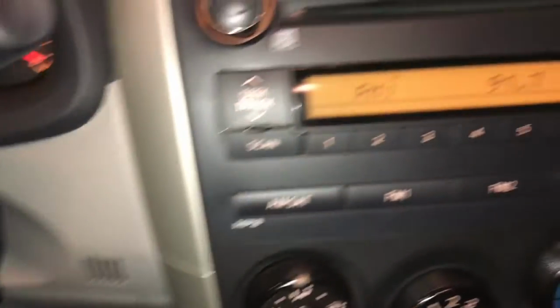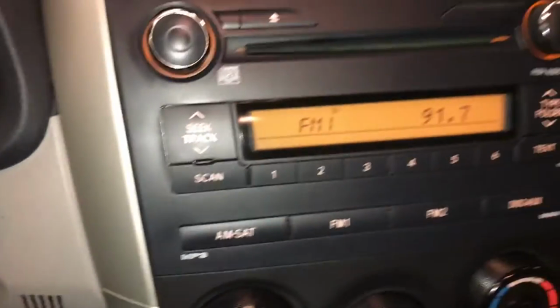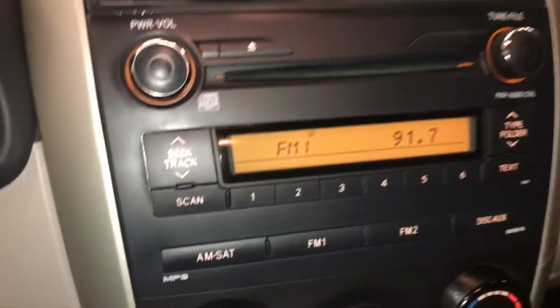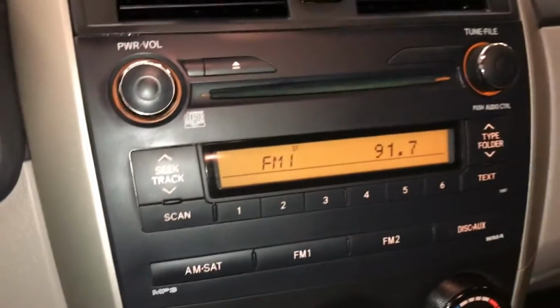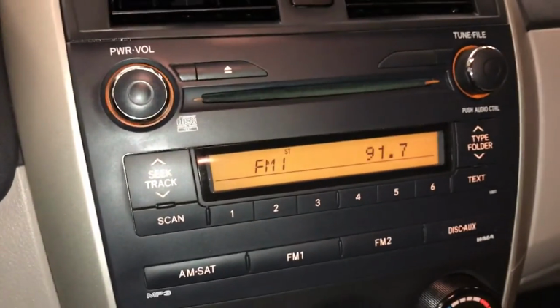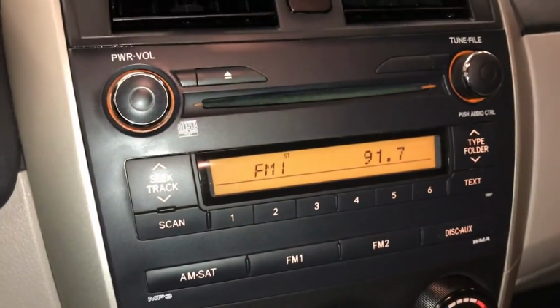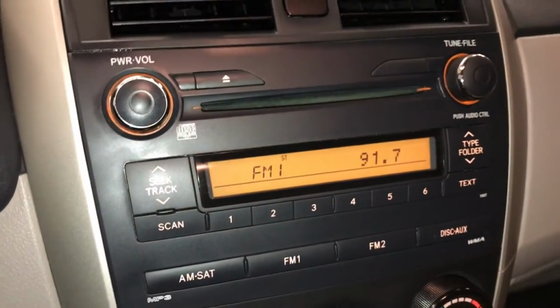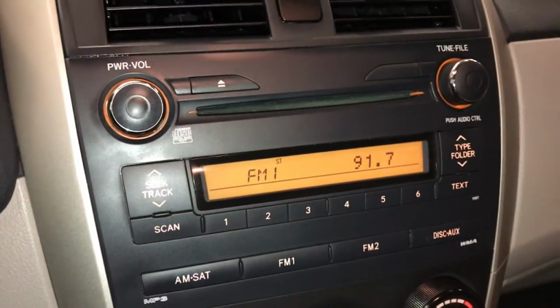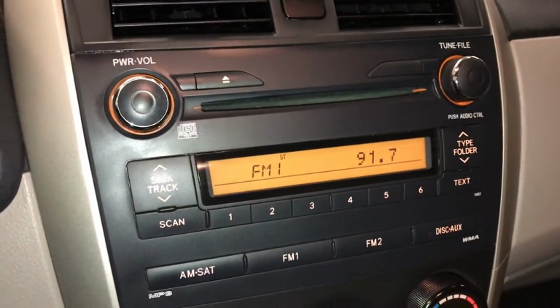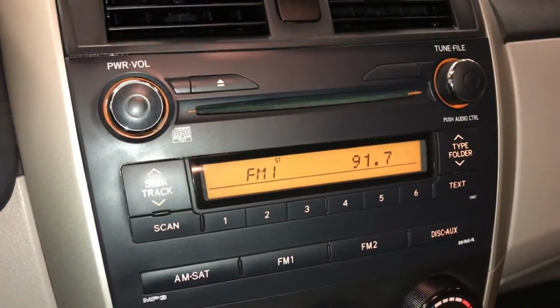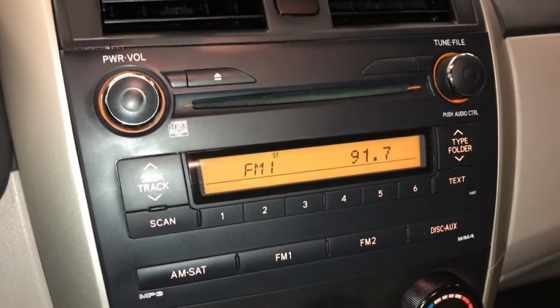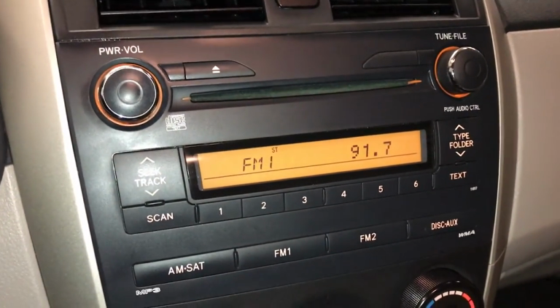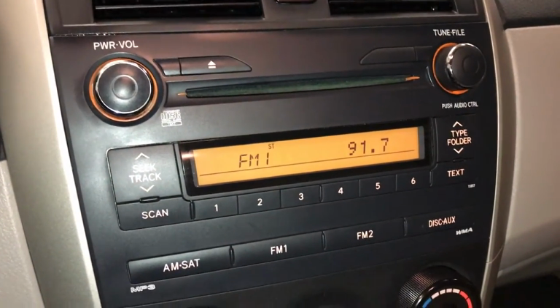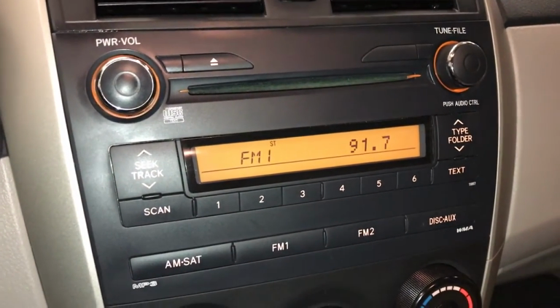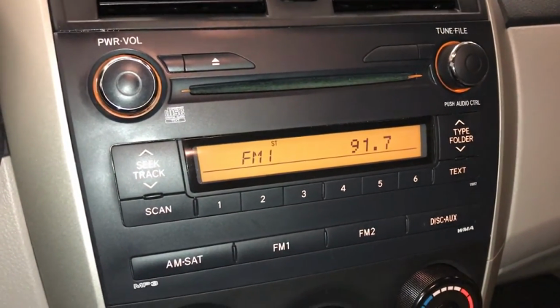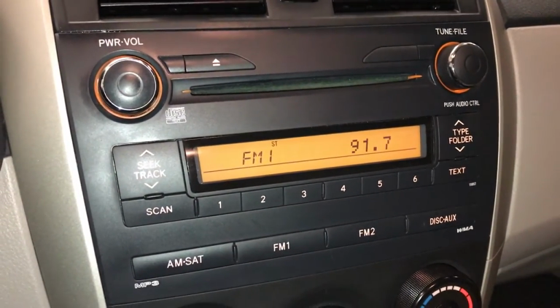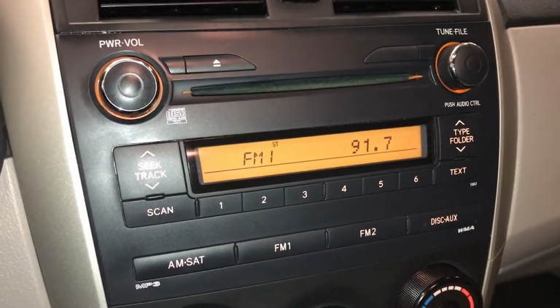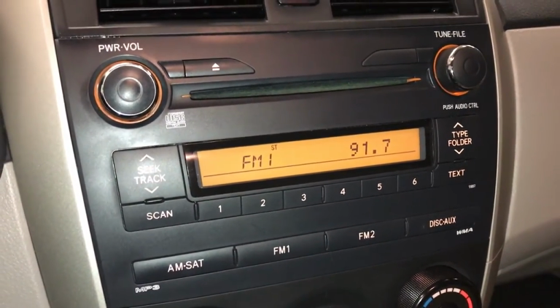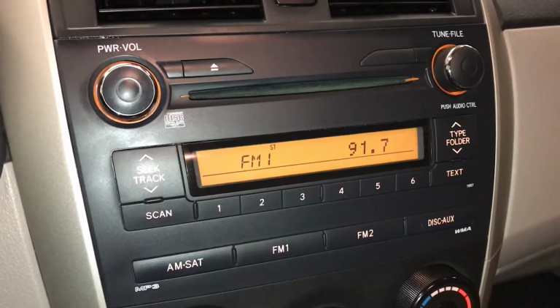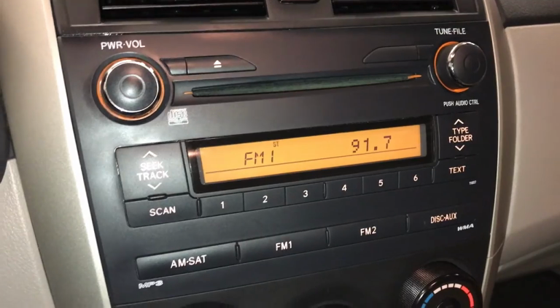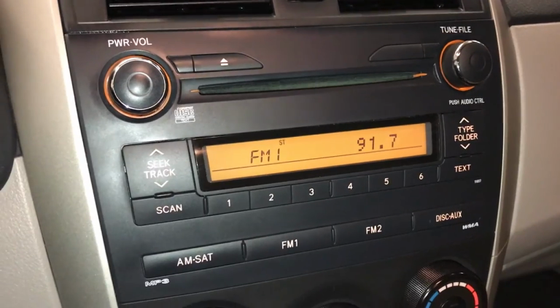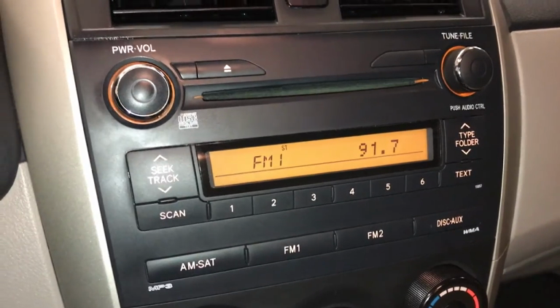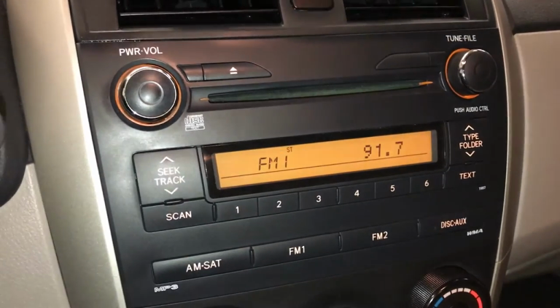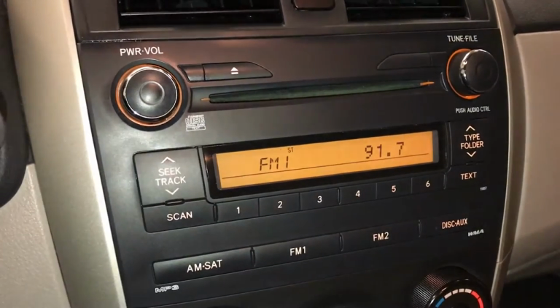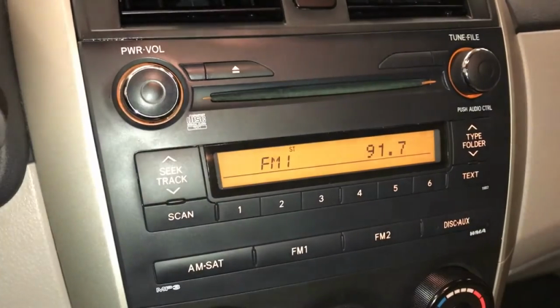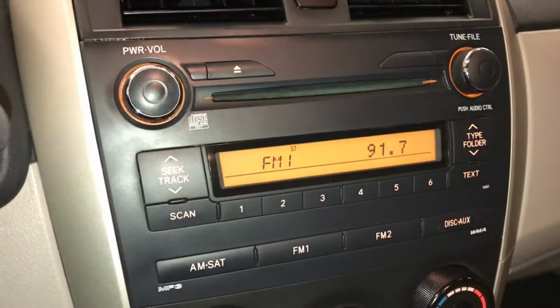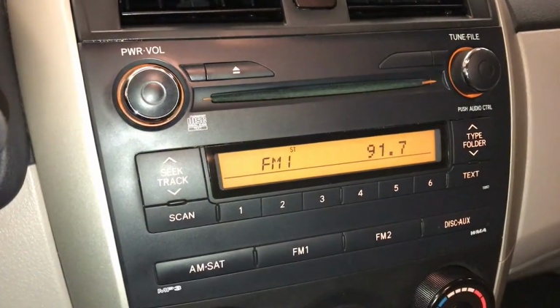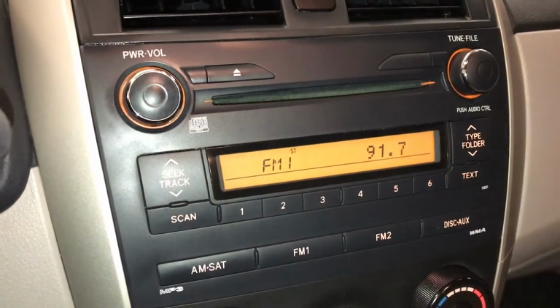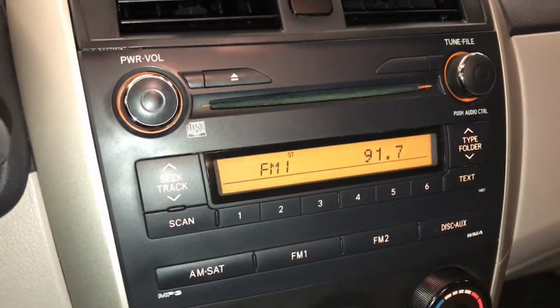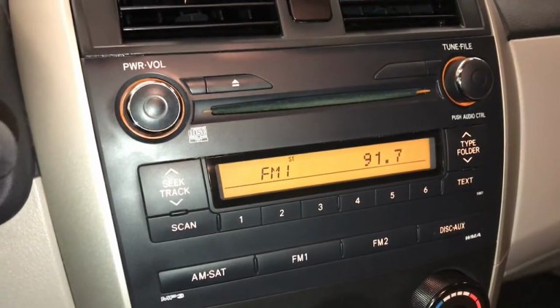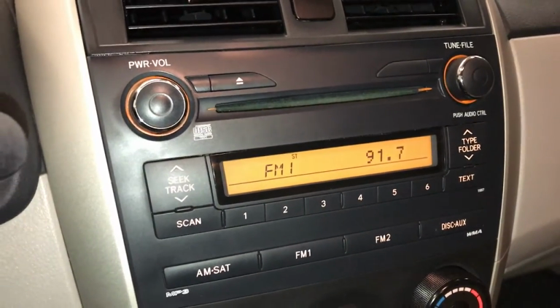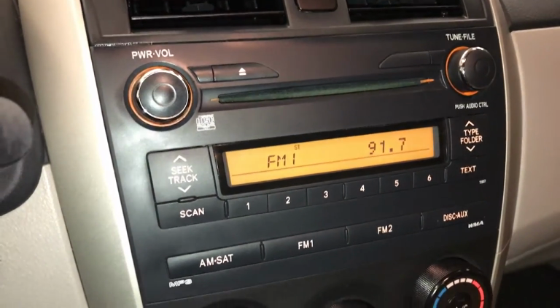The display screen is for your audio. You have AM, FM, CD. It's MP3 compatible. Auxiliary.